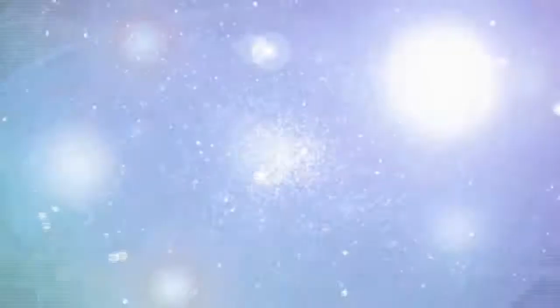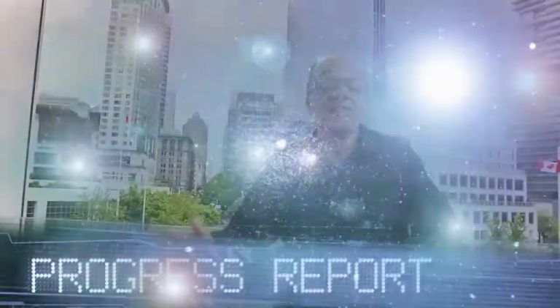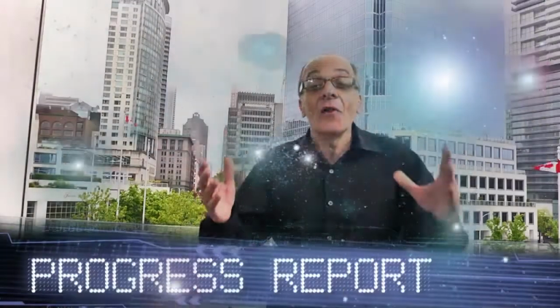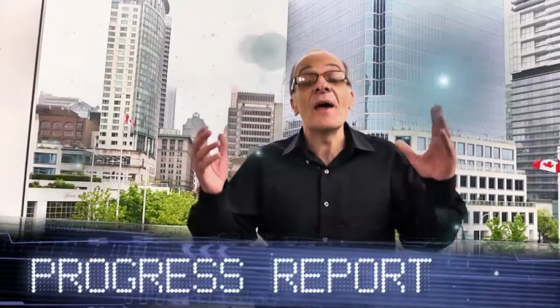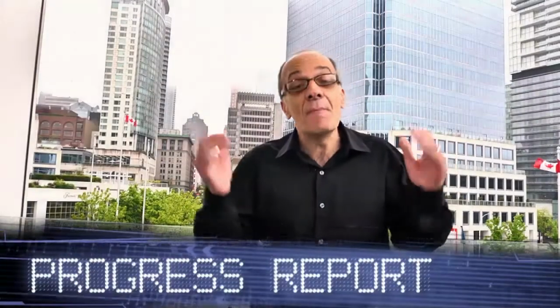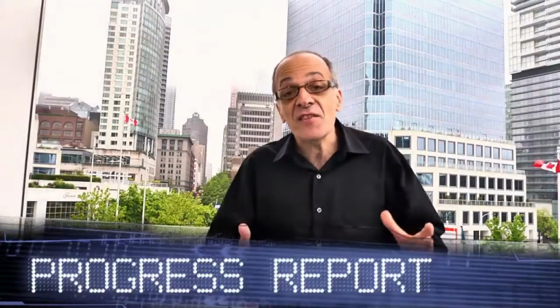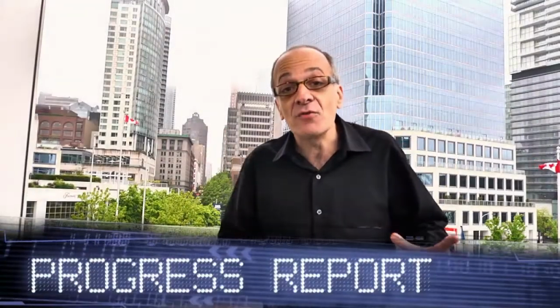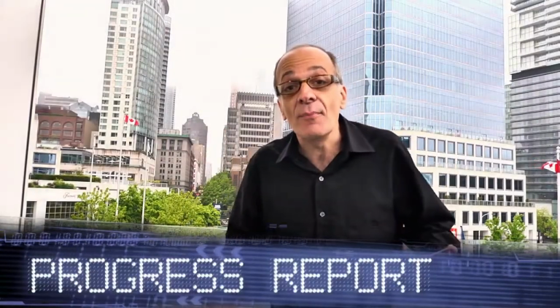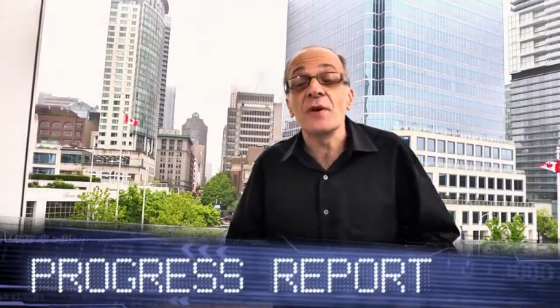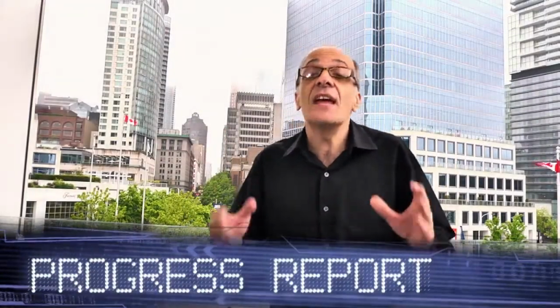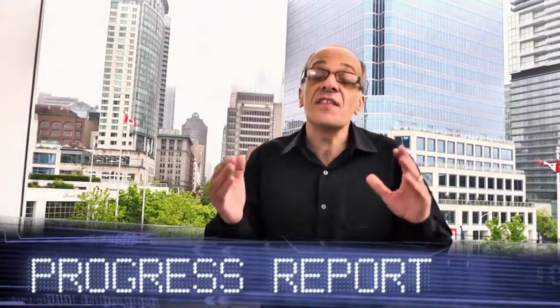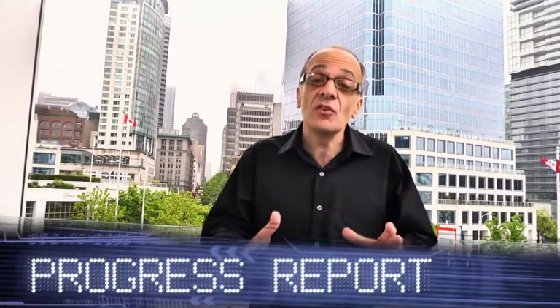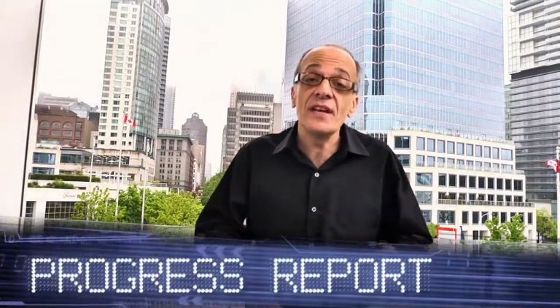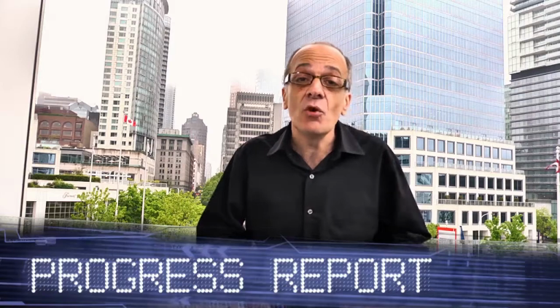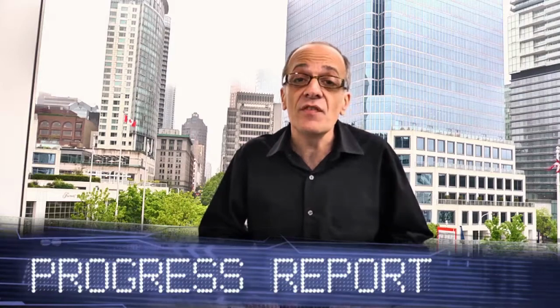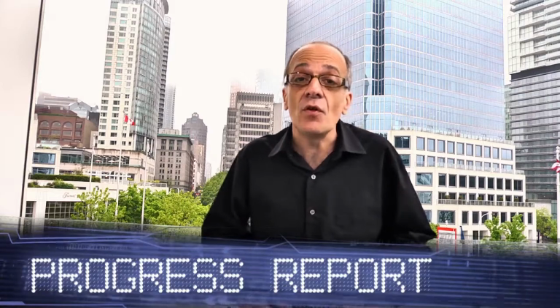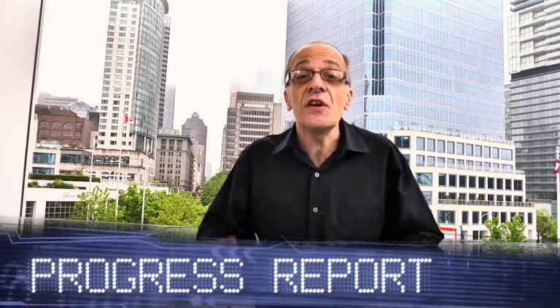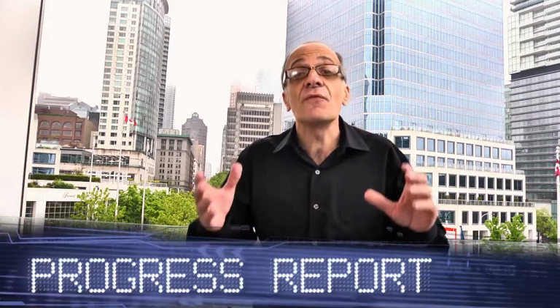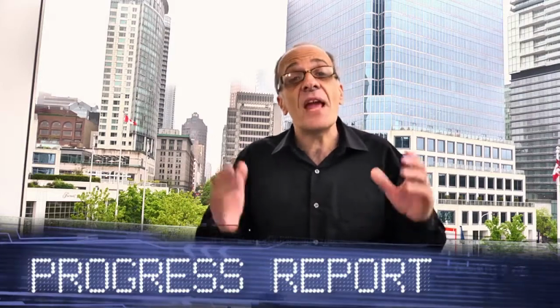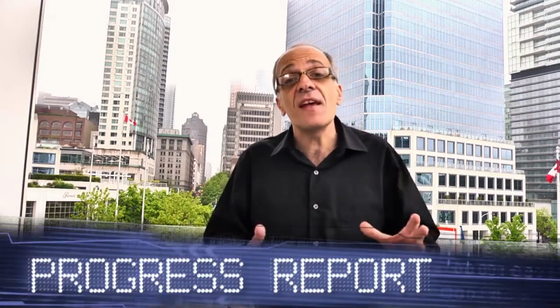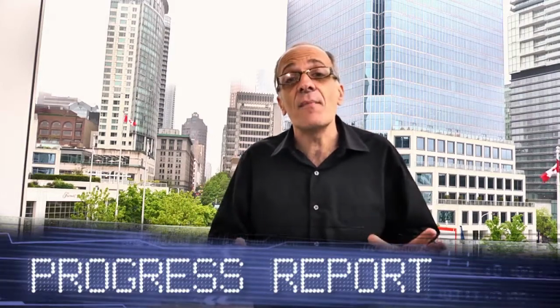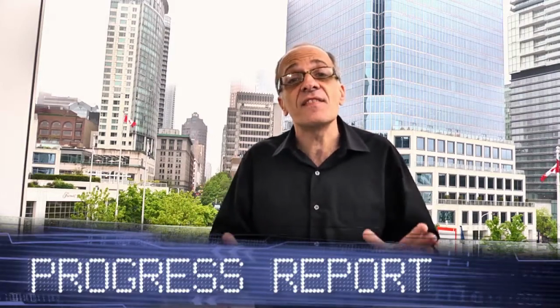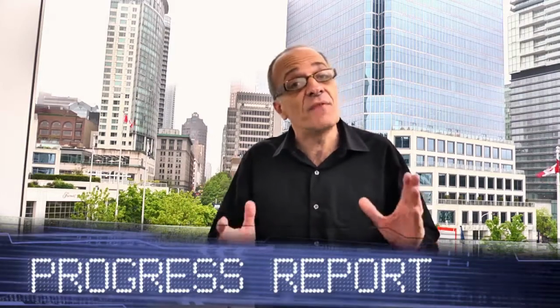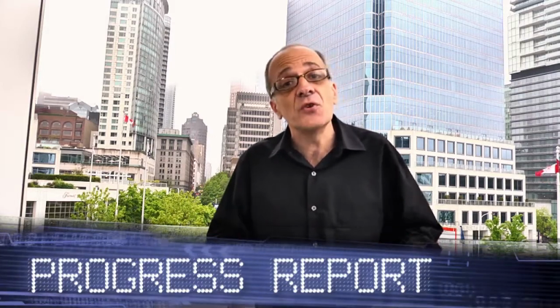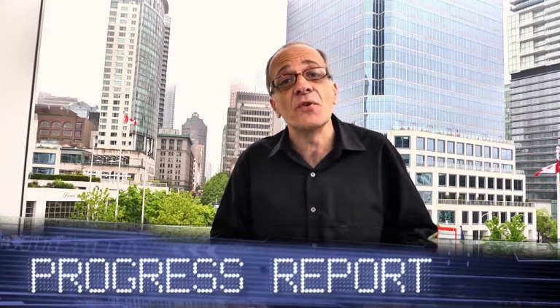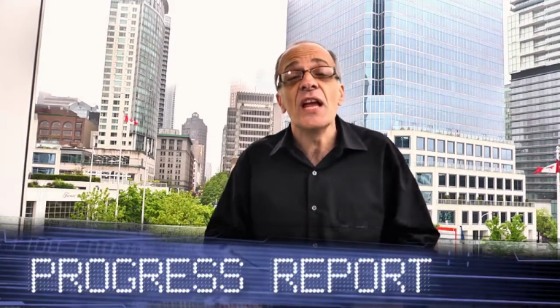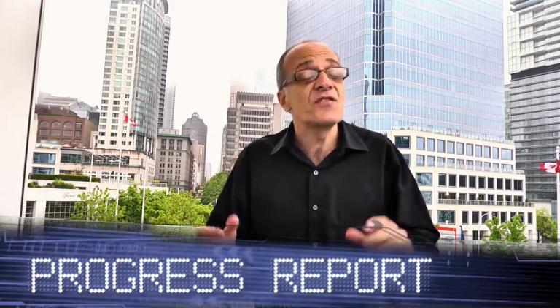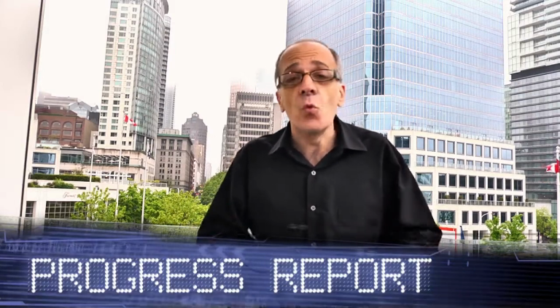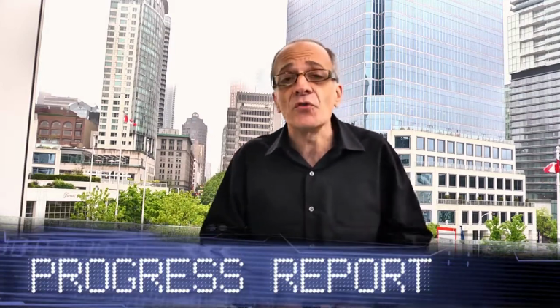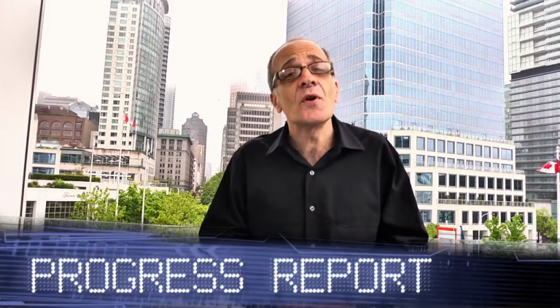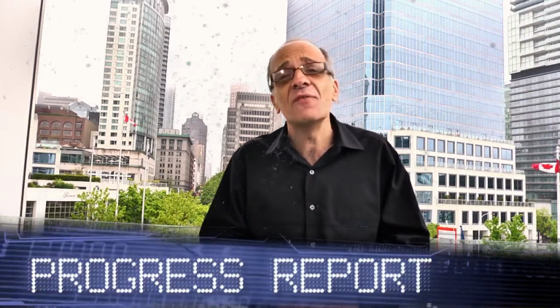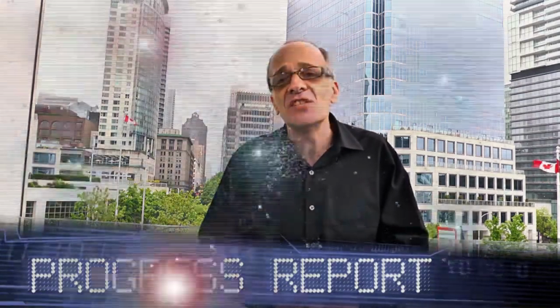It's all about mass spectrometry and accelerating your results. Here from ASMS in Vancouver, it's the world tour of innovation.